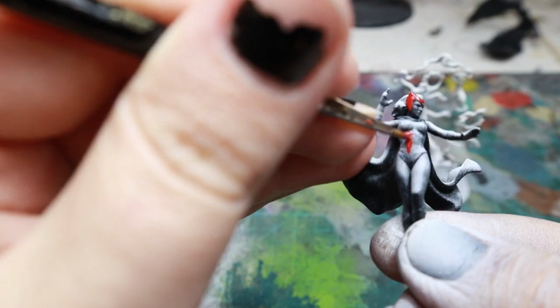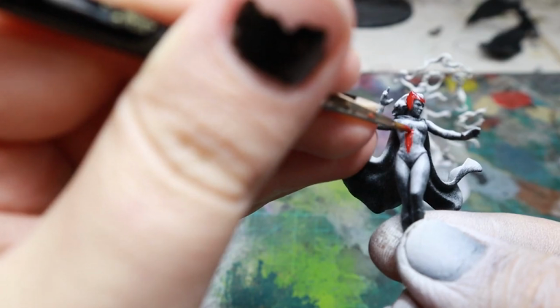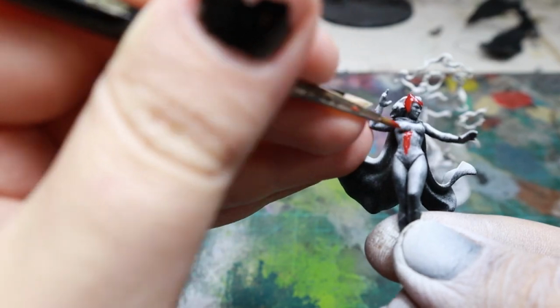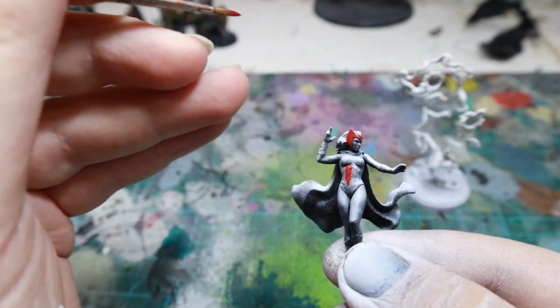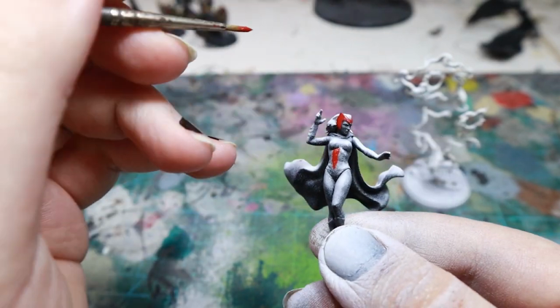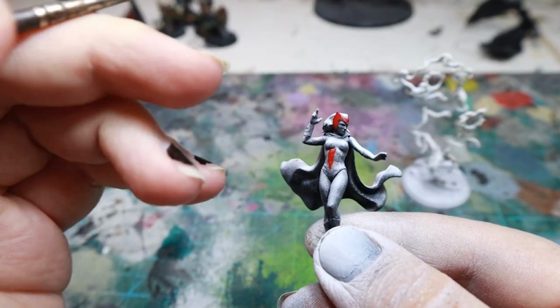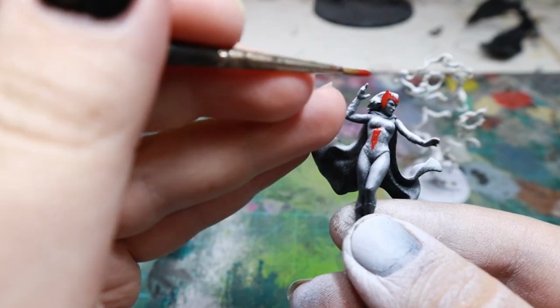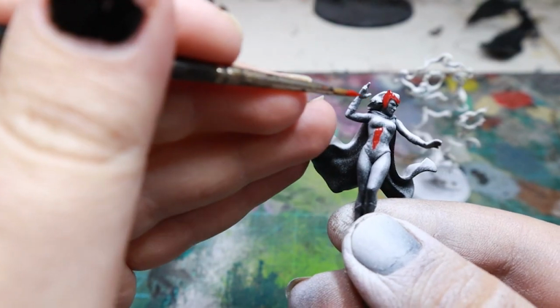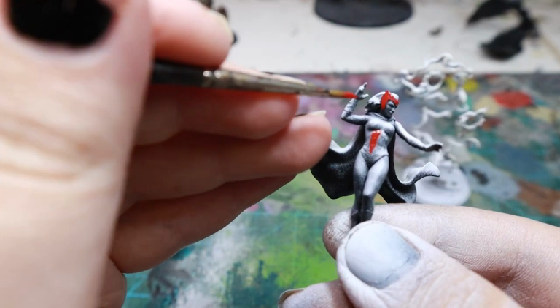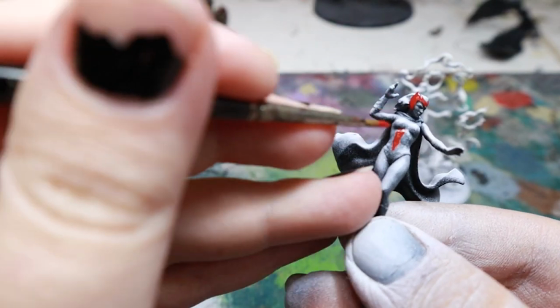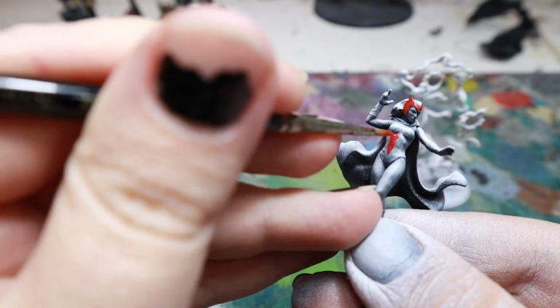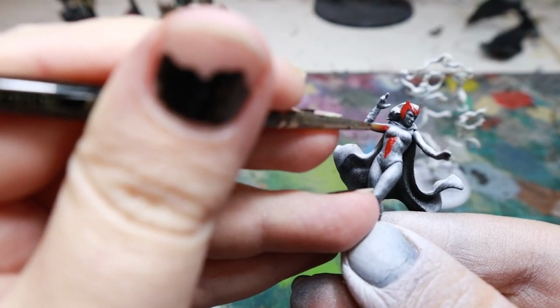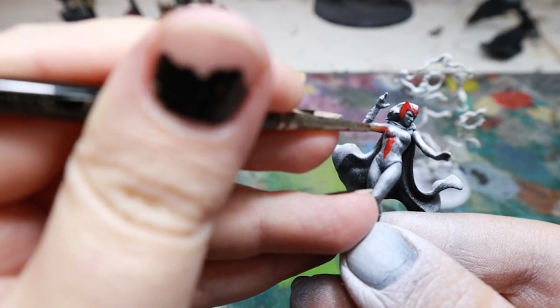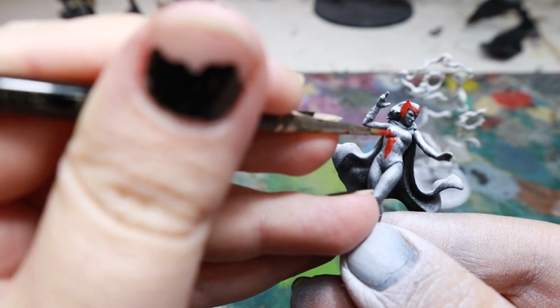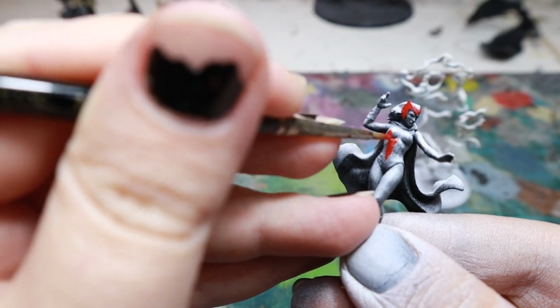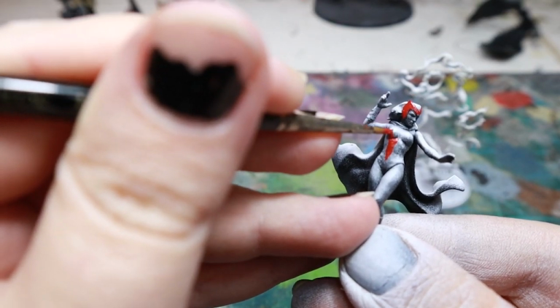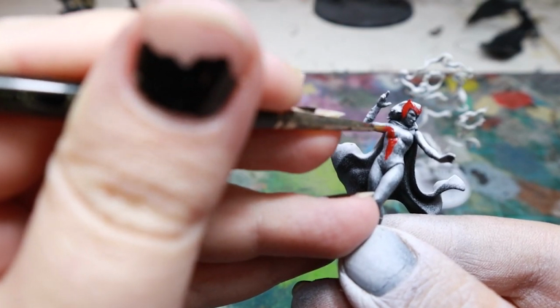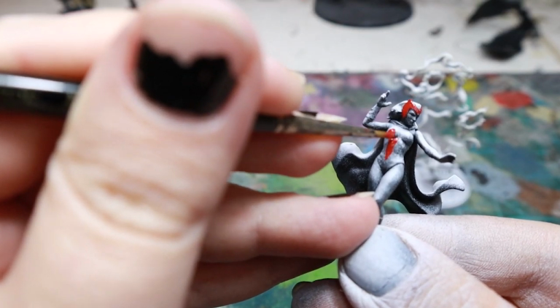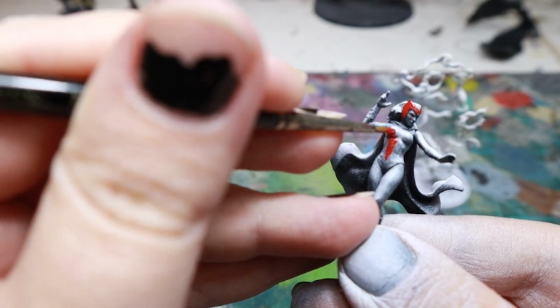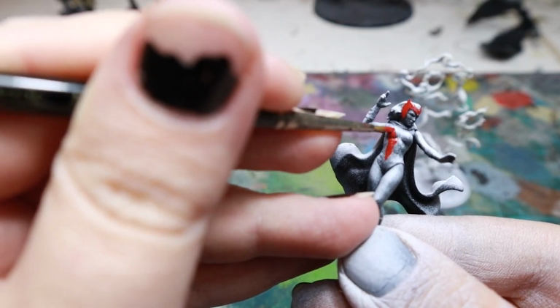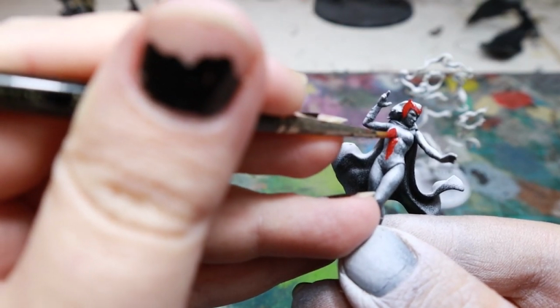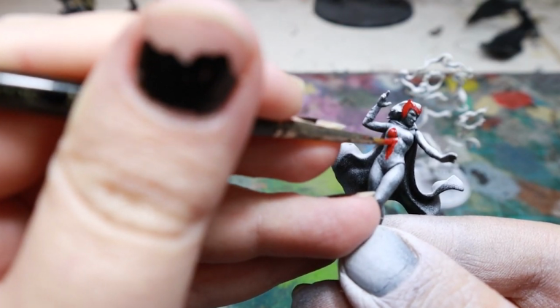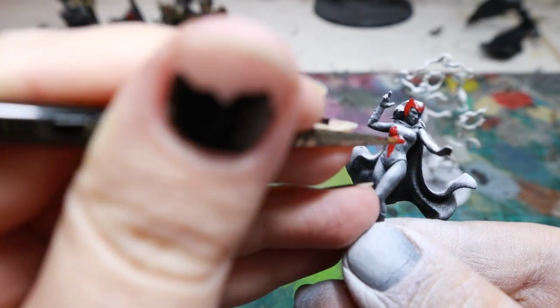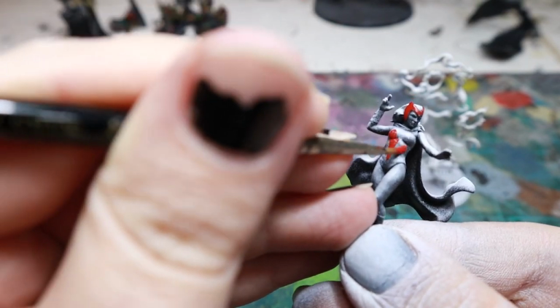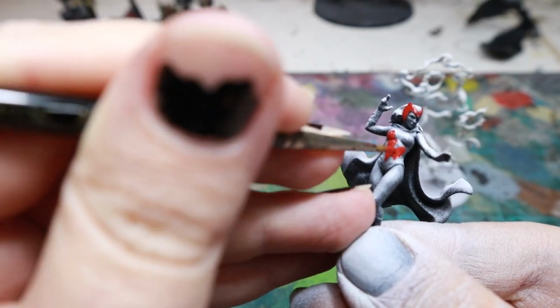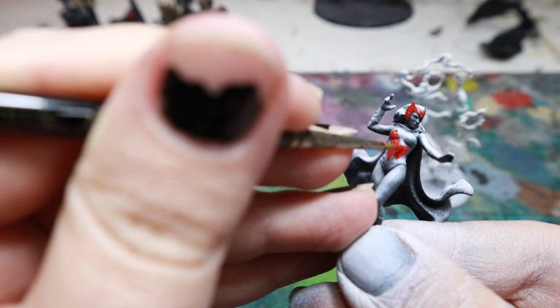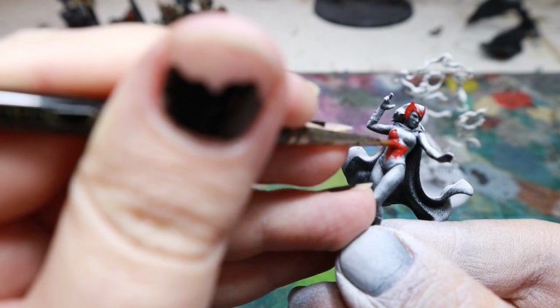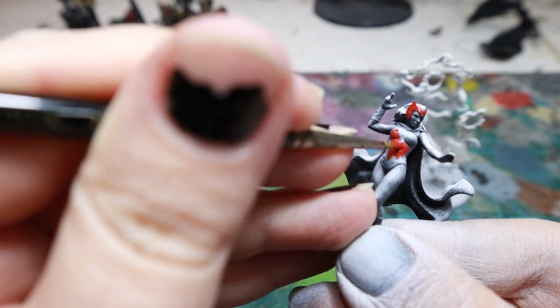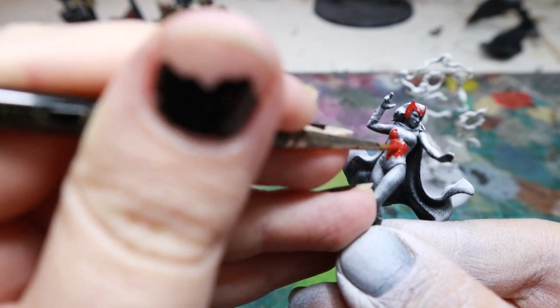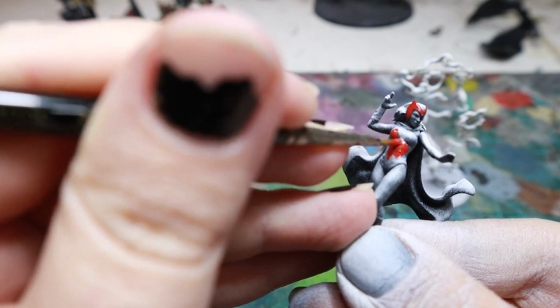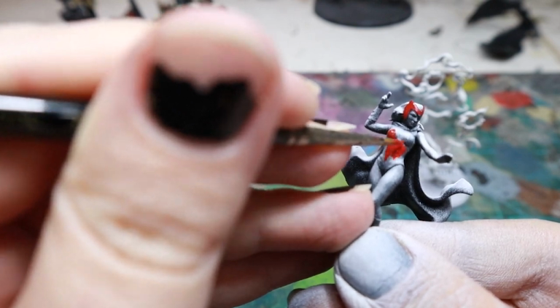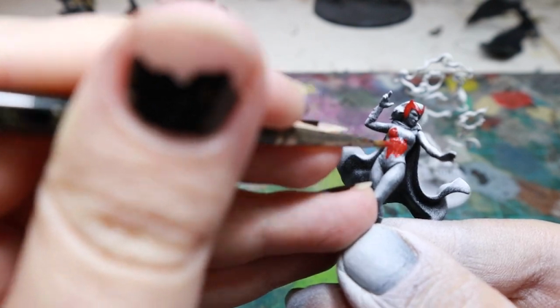For her boots, gloves, tiara and corset, I started with a solid base coat of Mephiston Red.